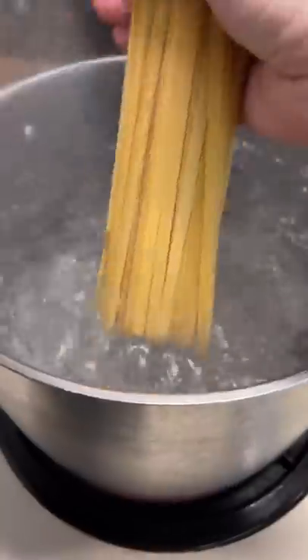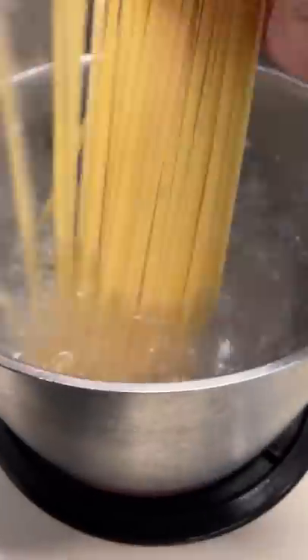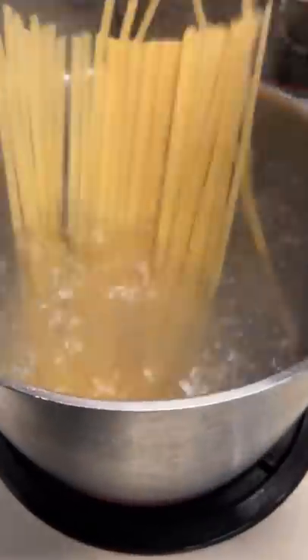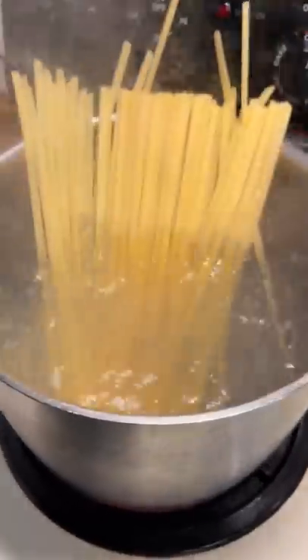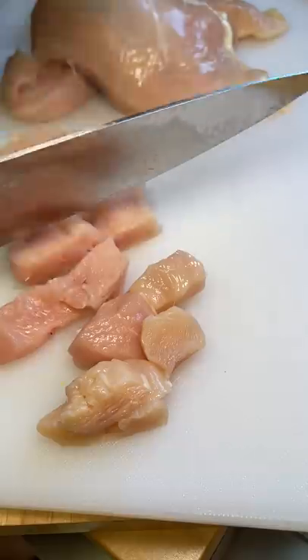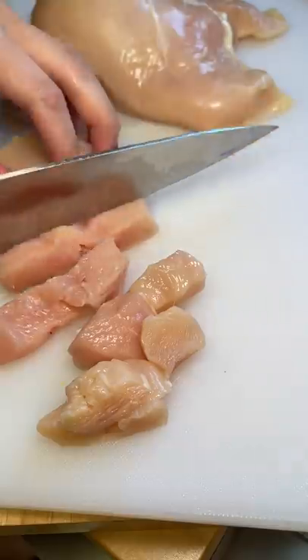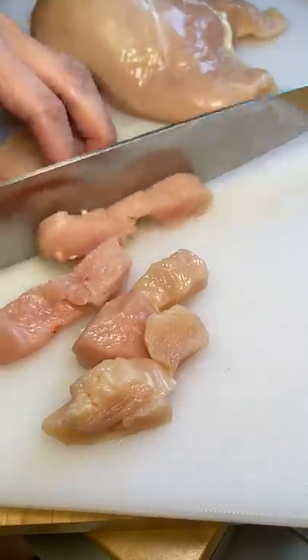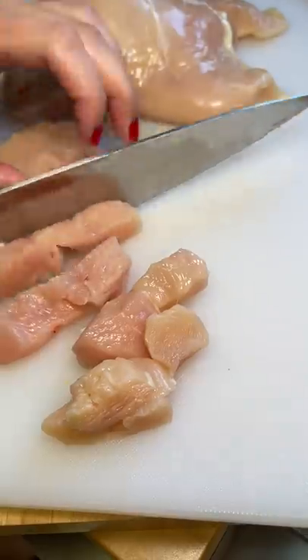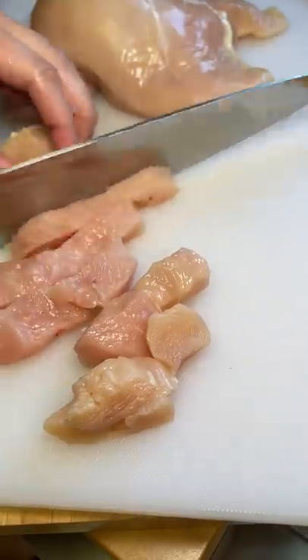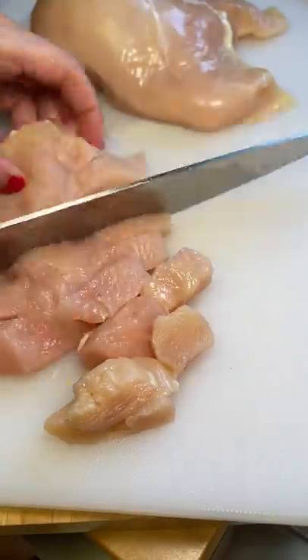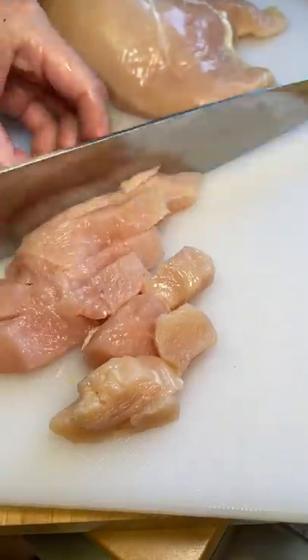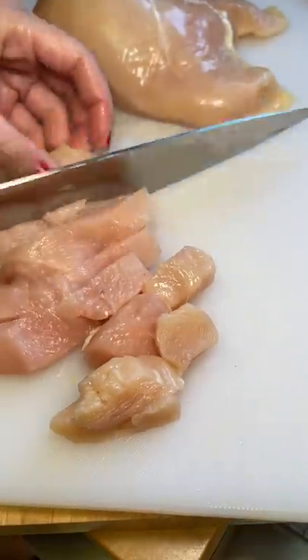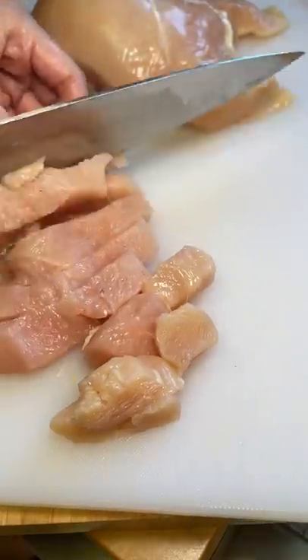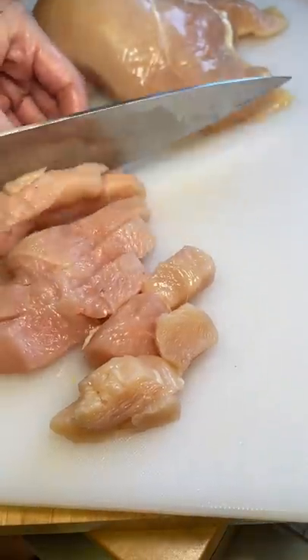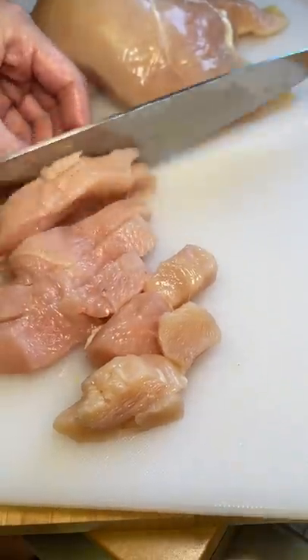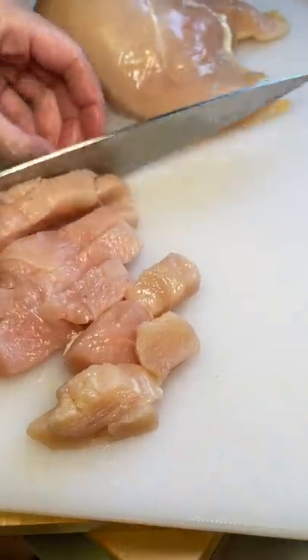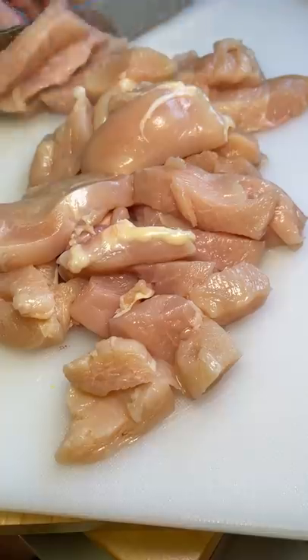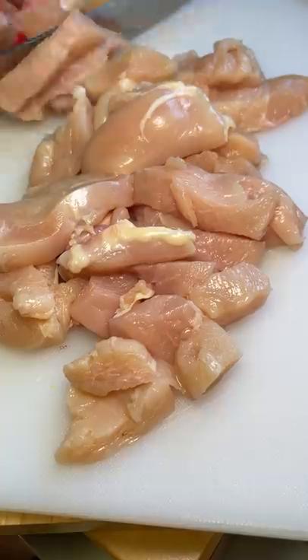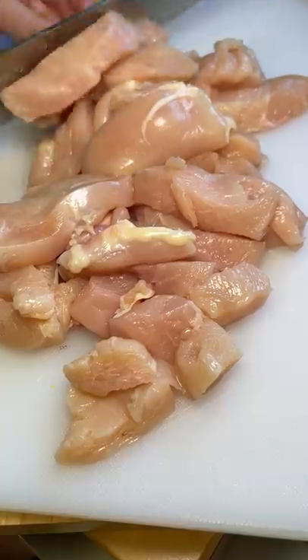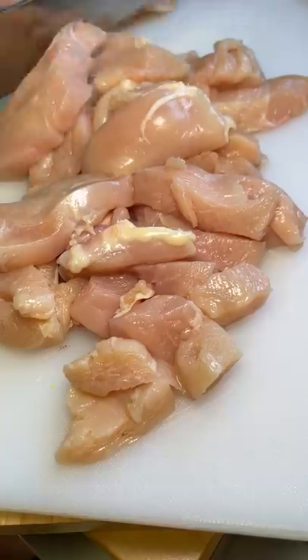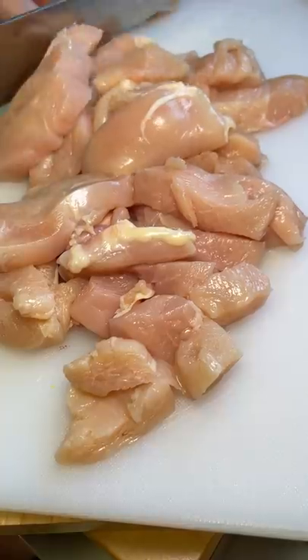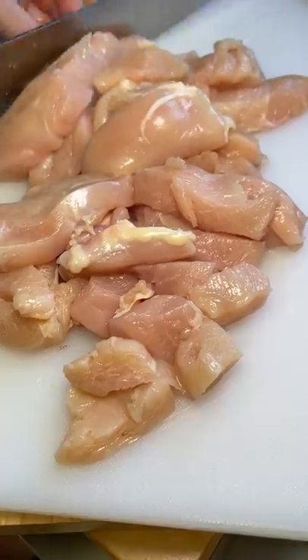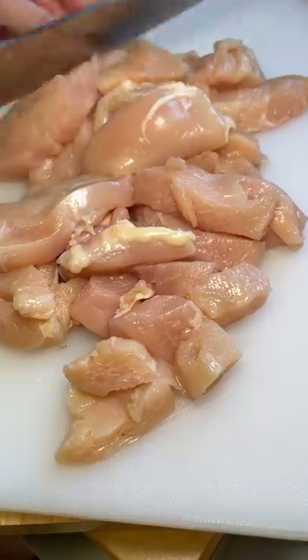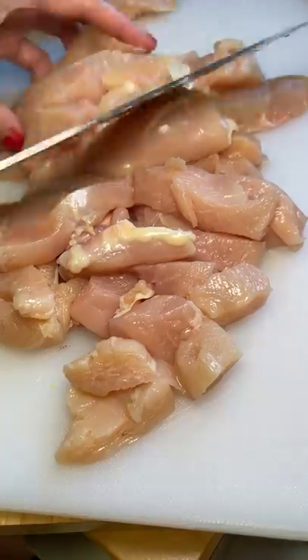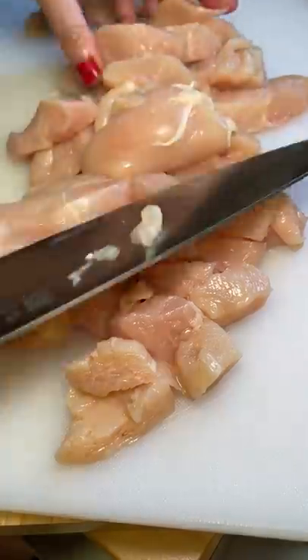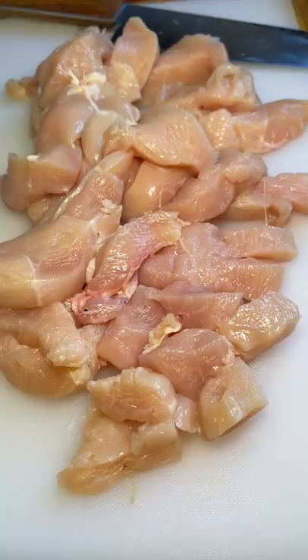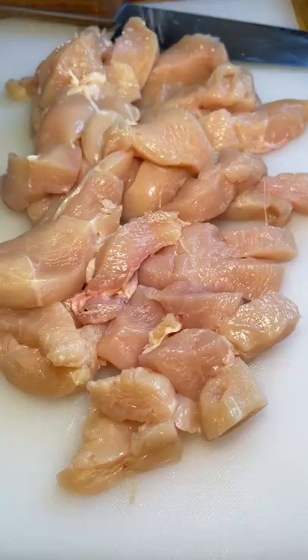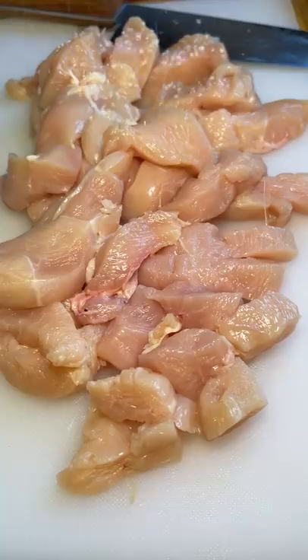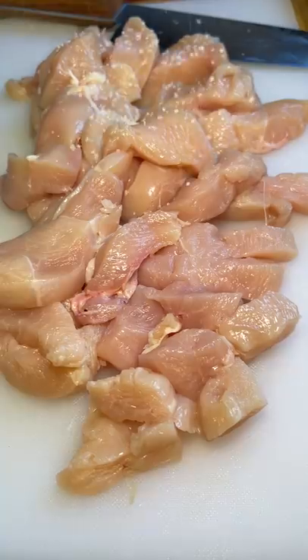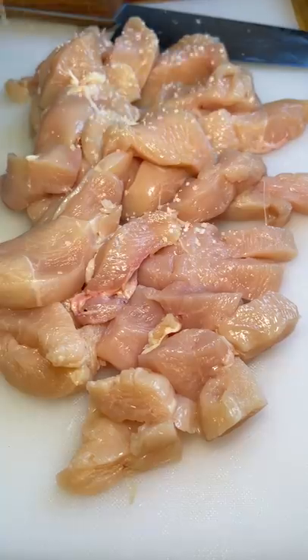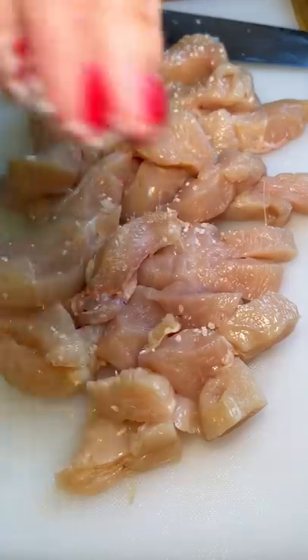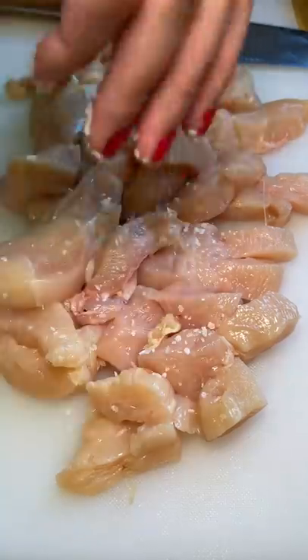In this video, I'm making fettuccine chicken alfredo for the first time. The recipe is from Natasha's Kitchen — as always, link is down below.